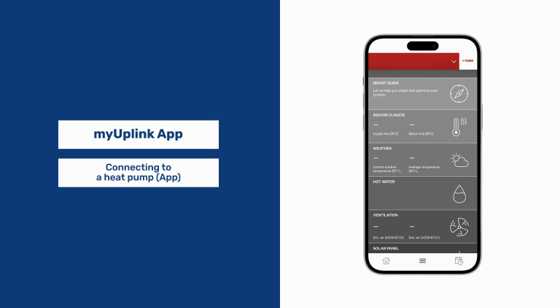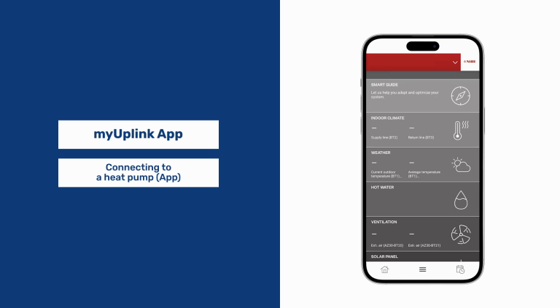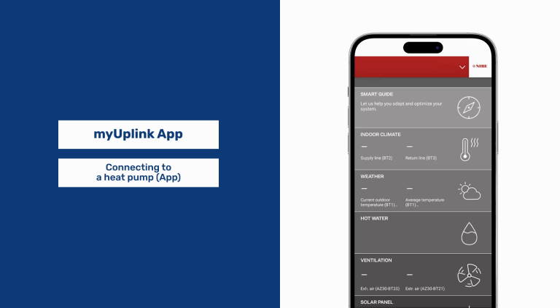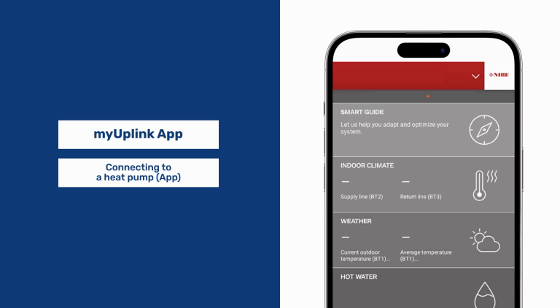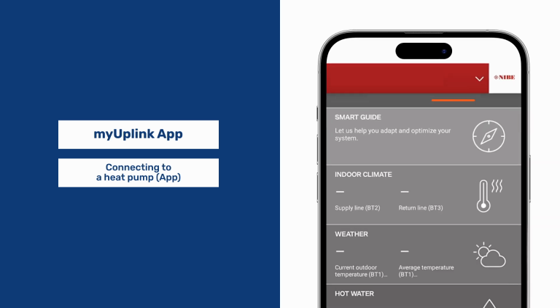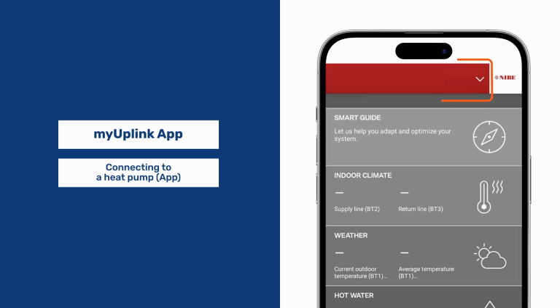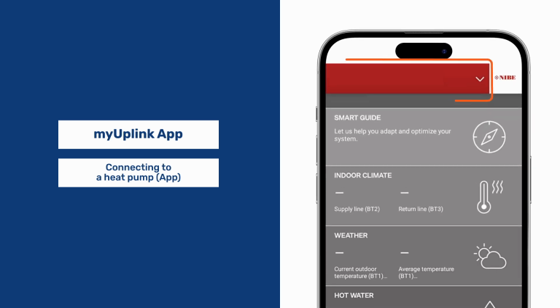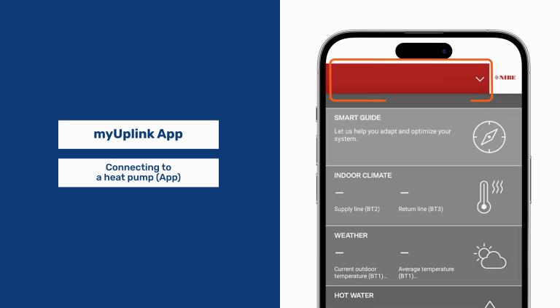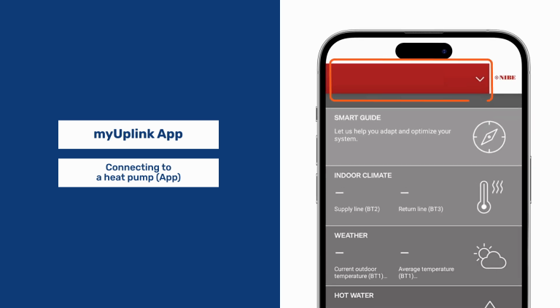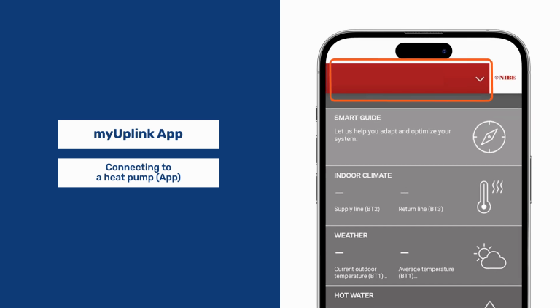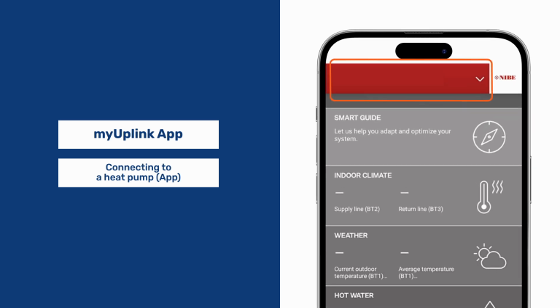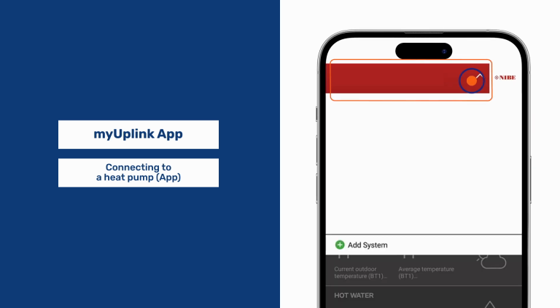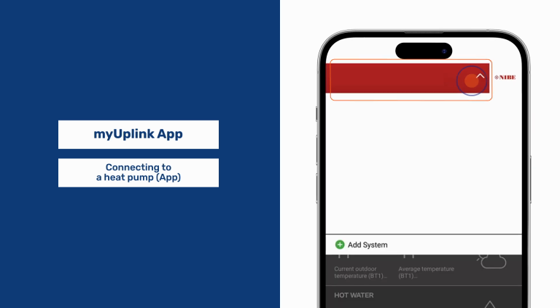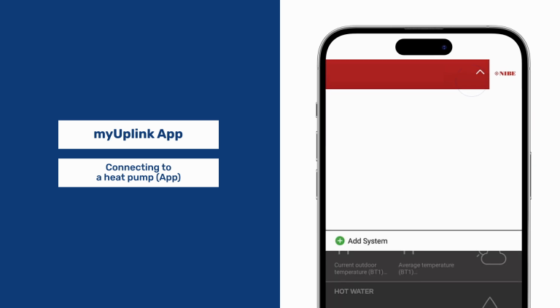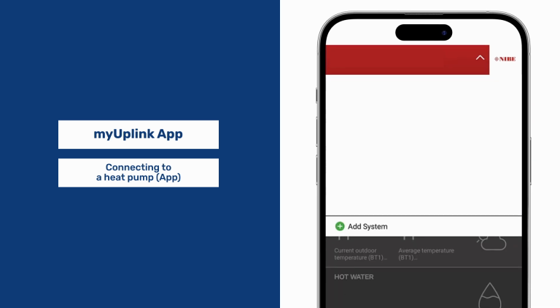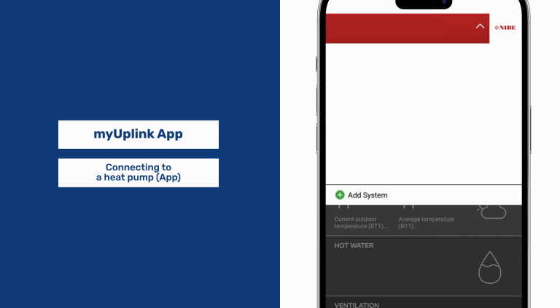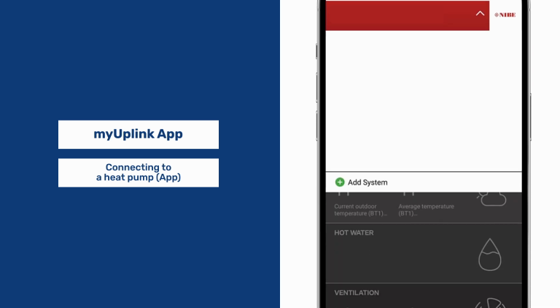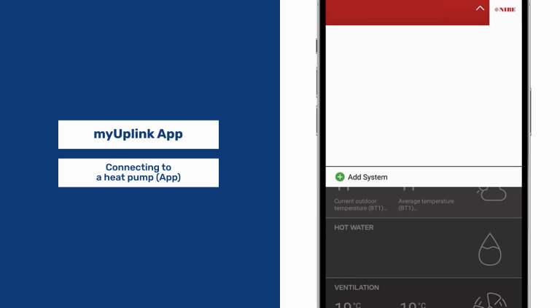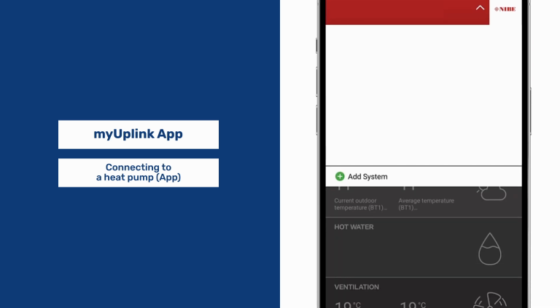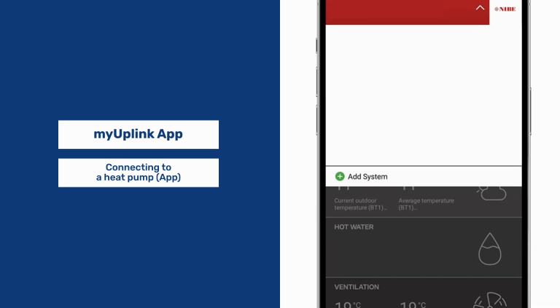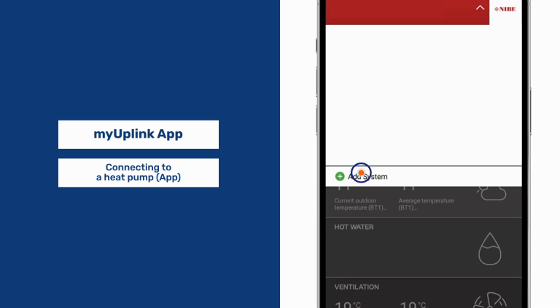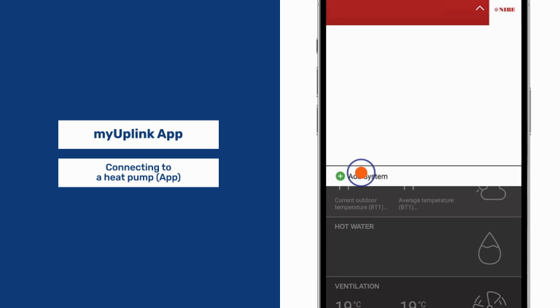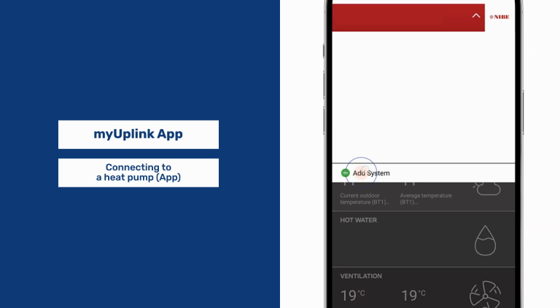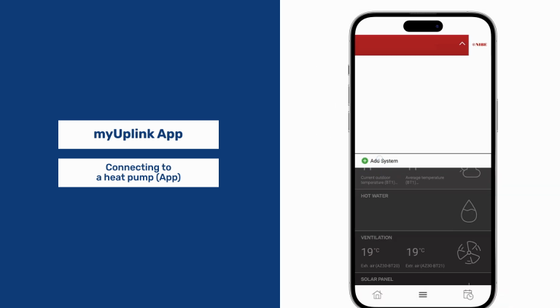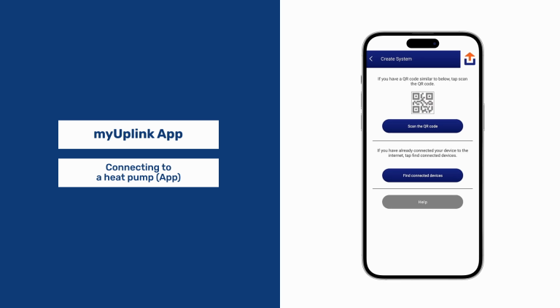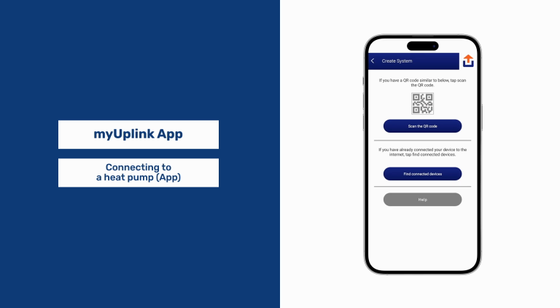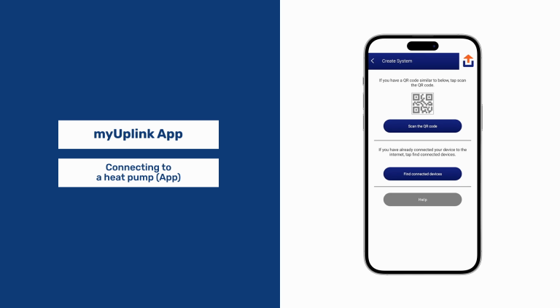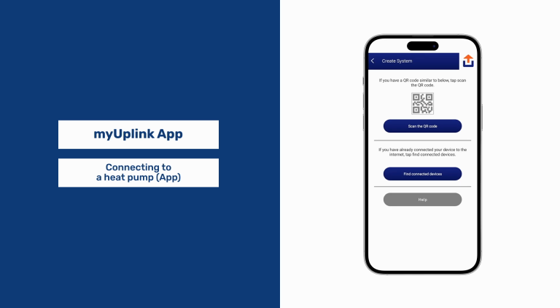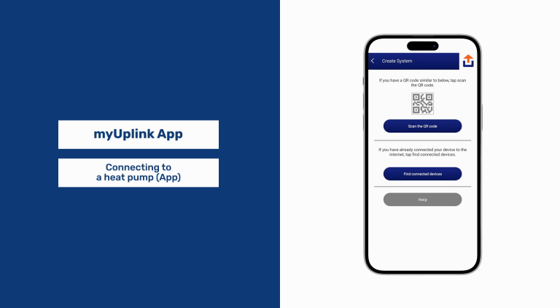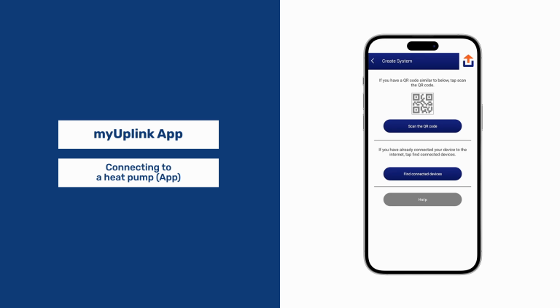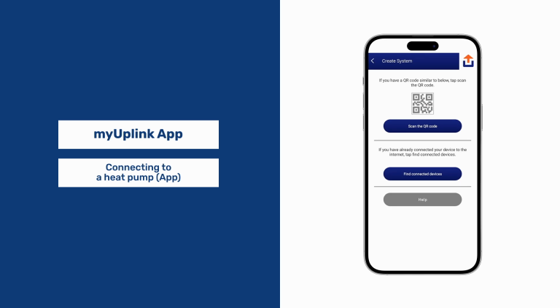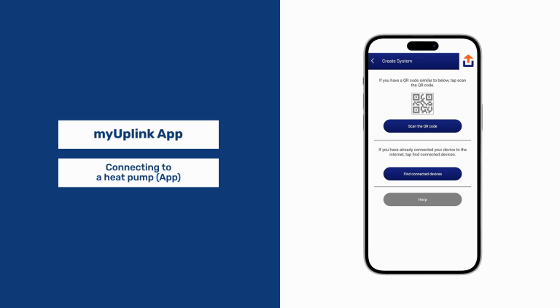Once in, click here and scroll to Add System. You should be taken to this page.